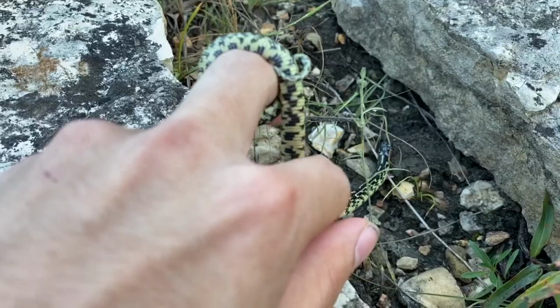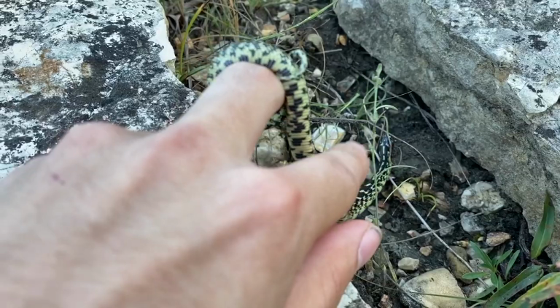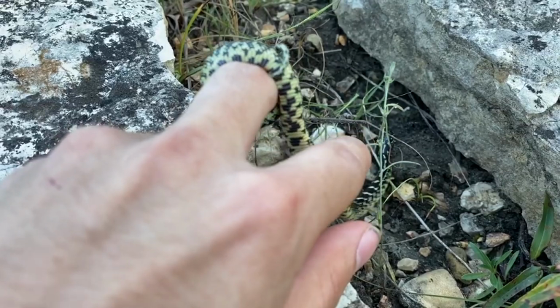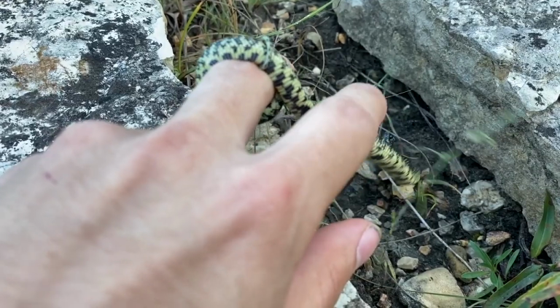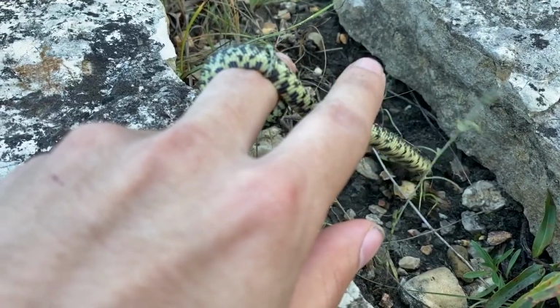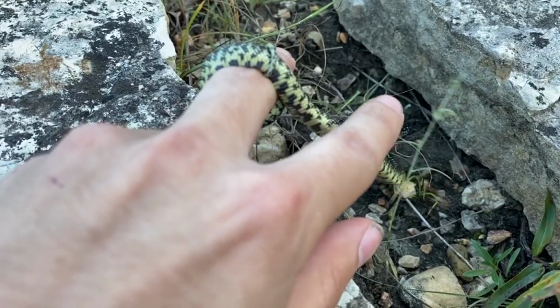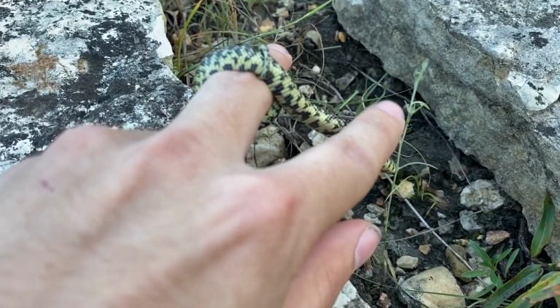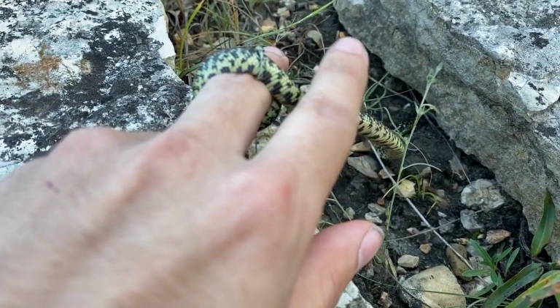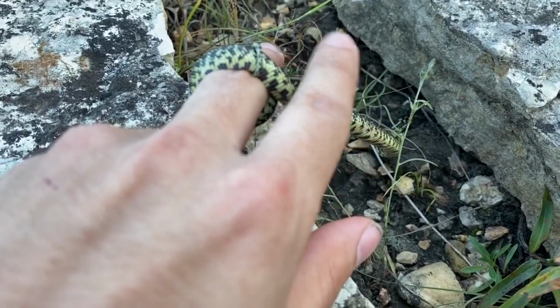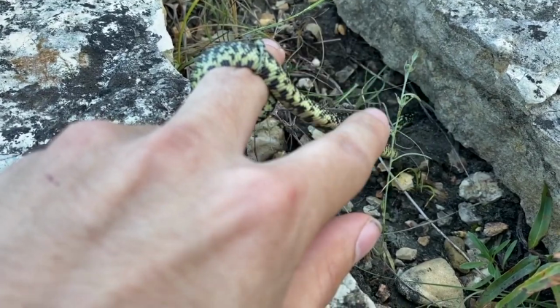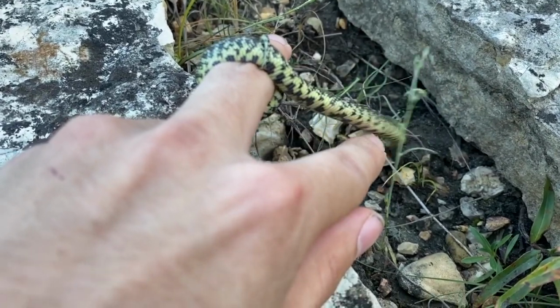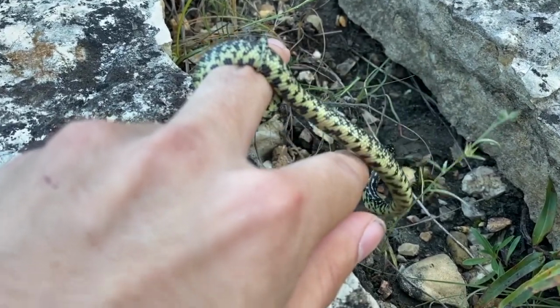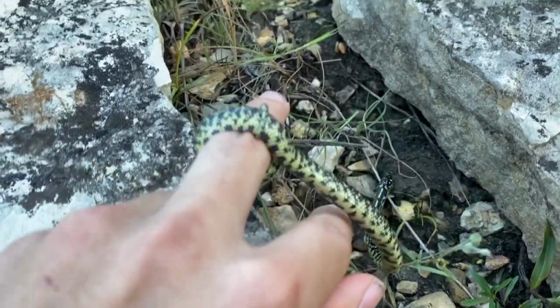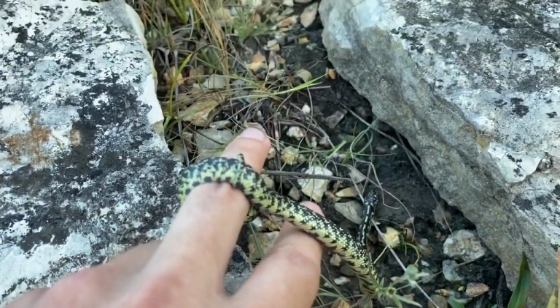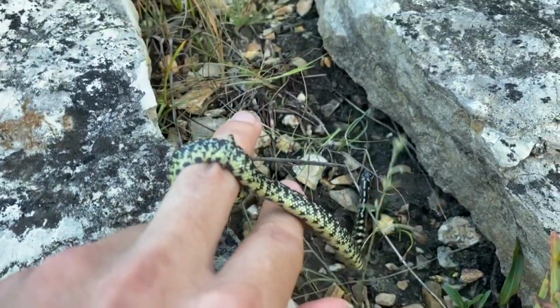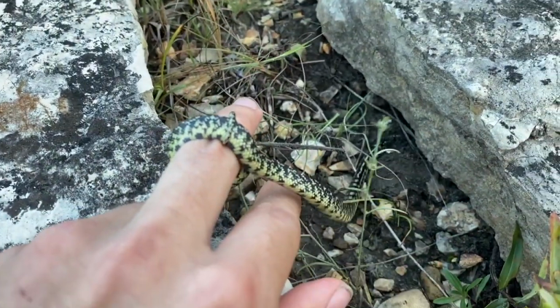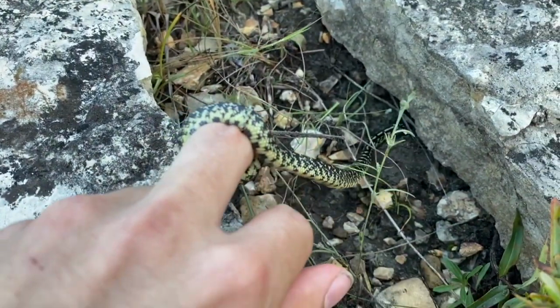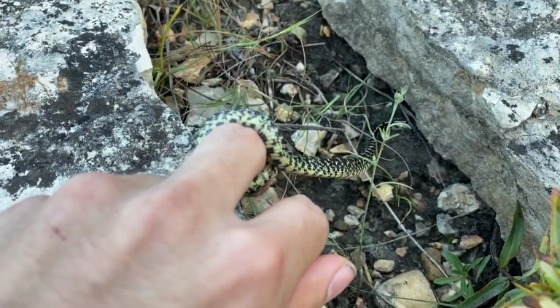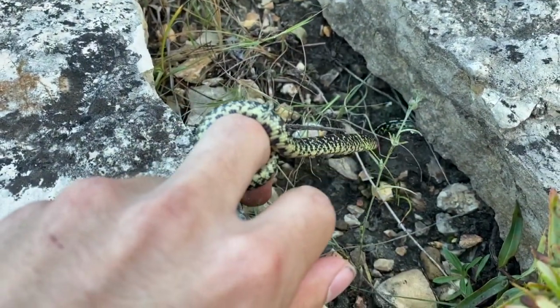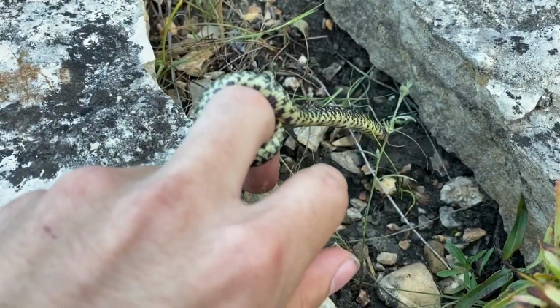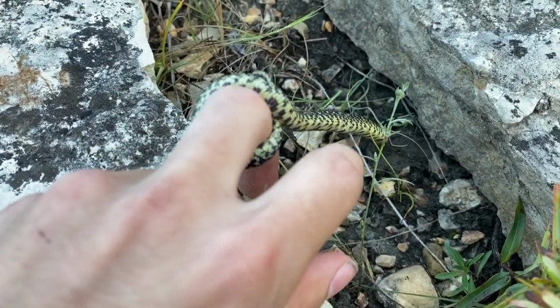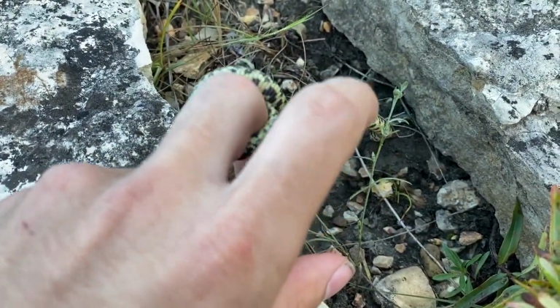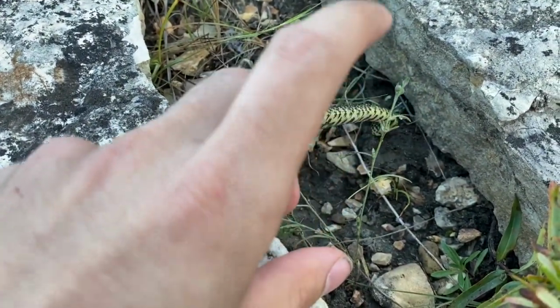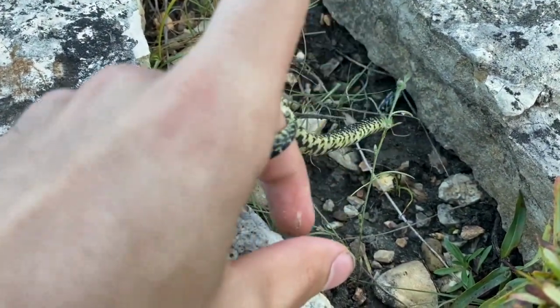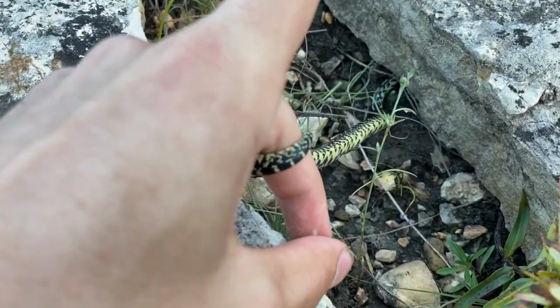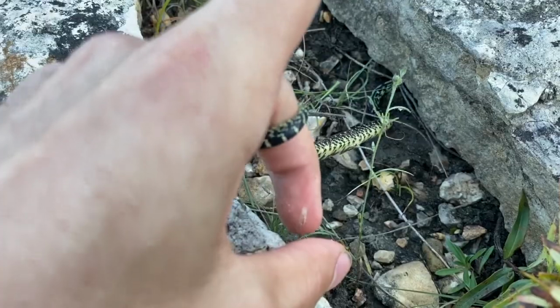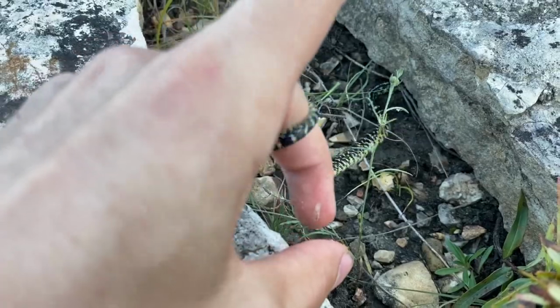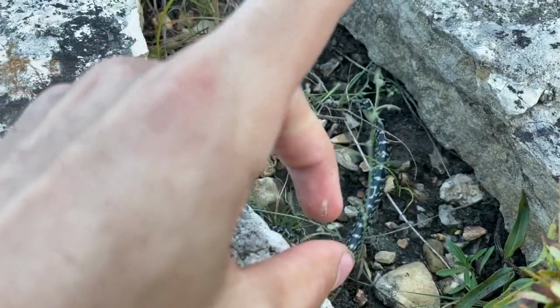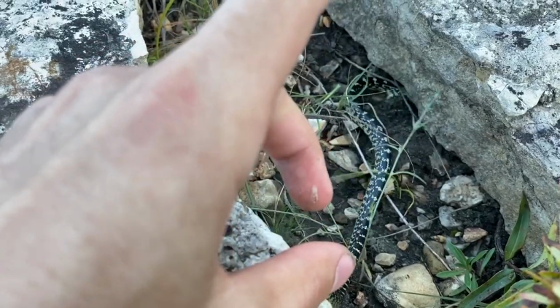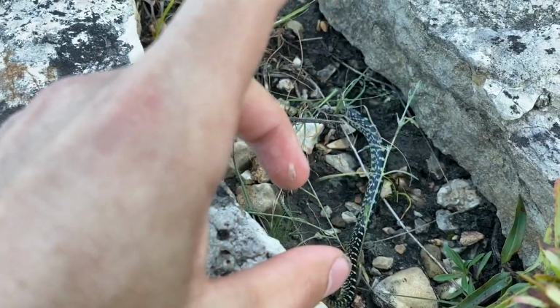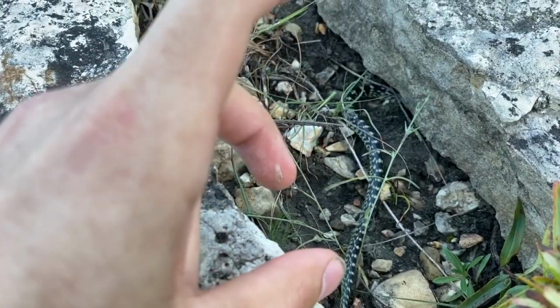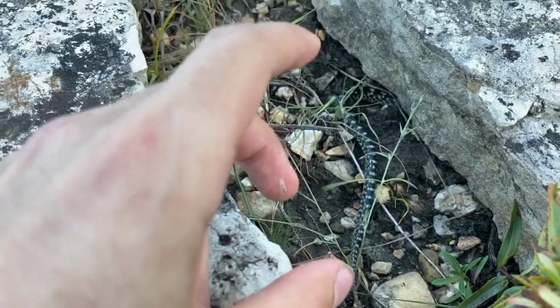If he lets go of my finger. There you go.